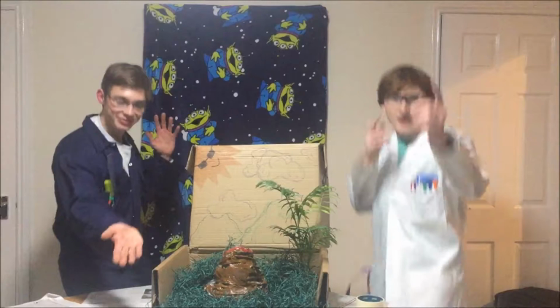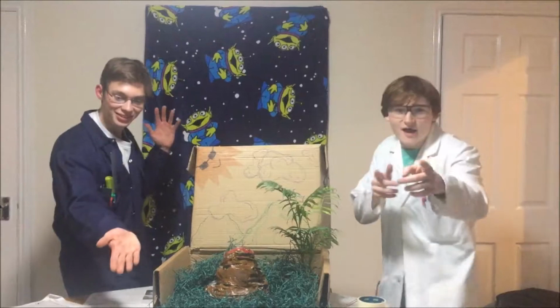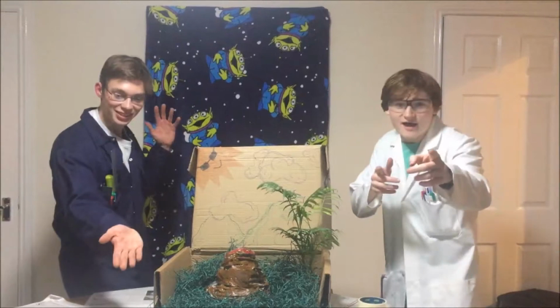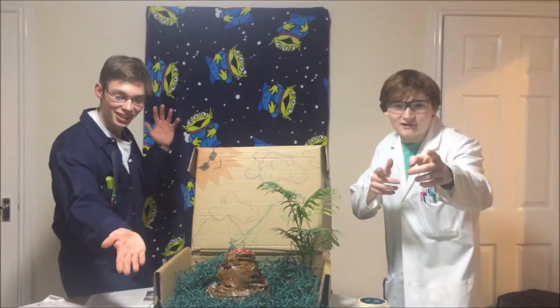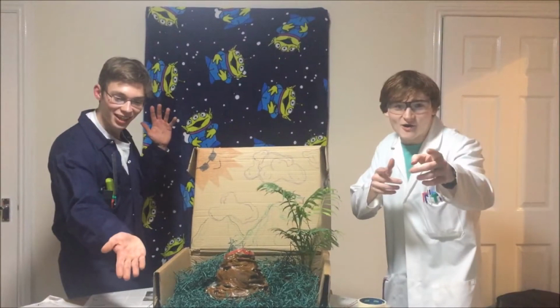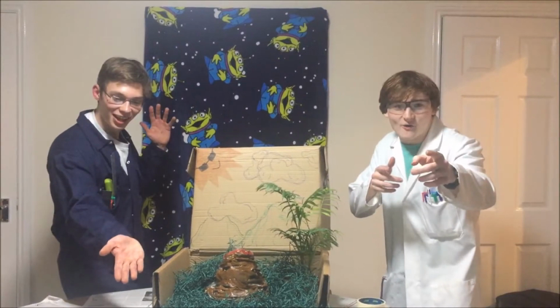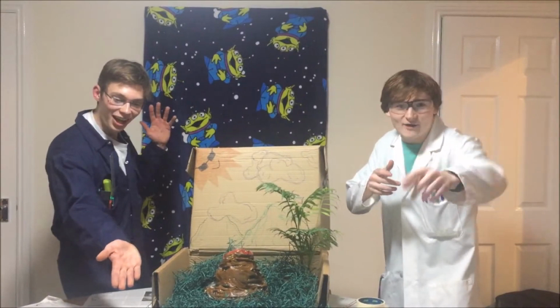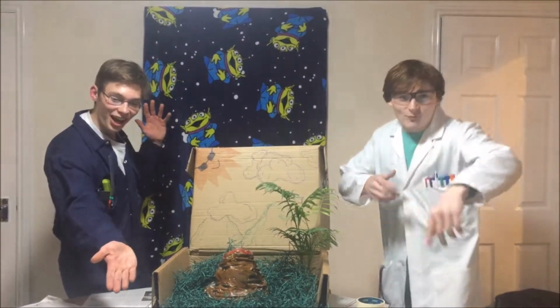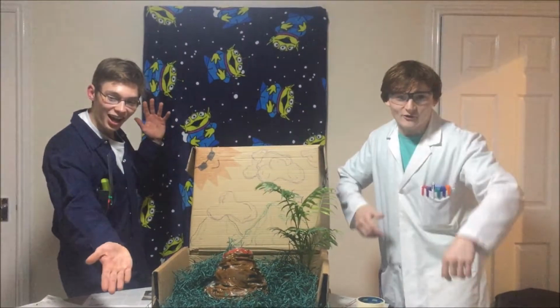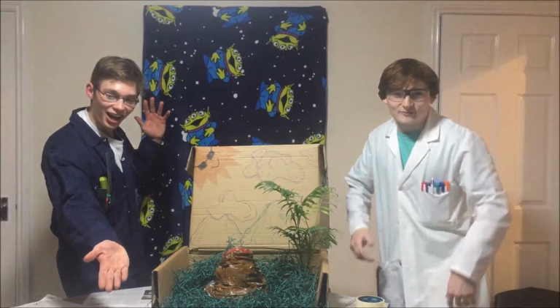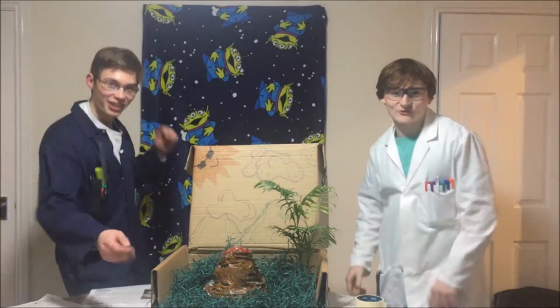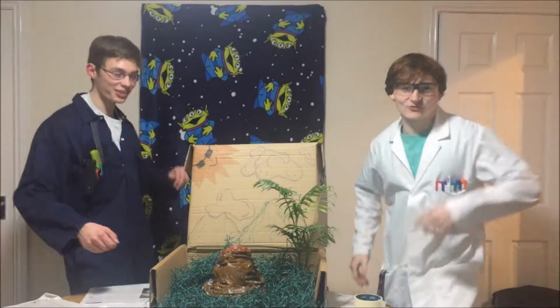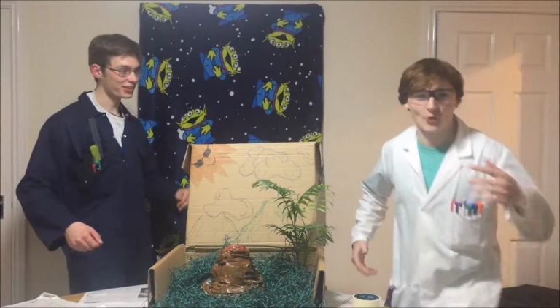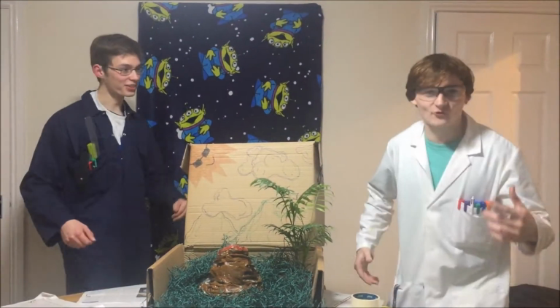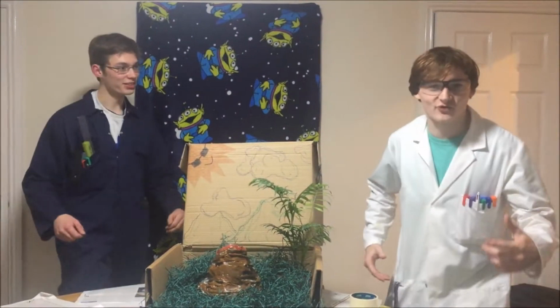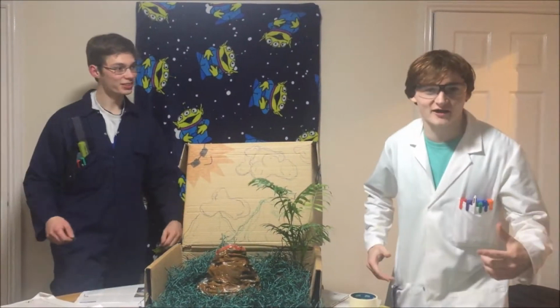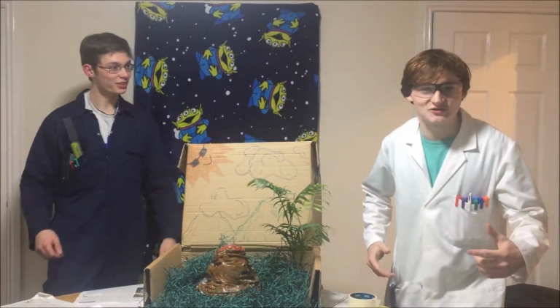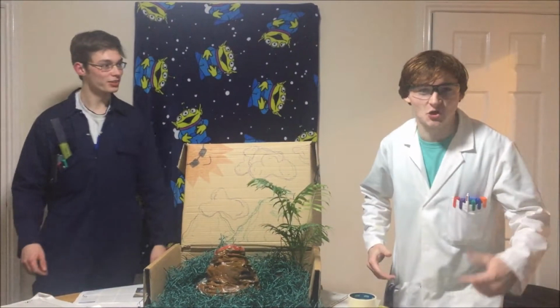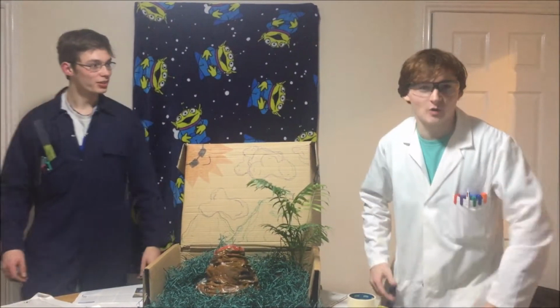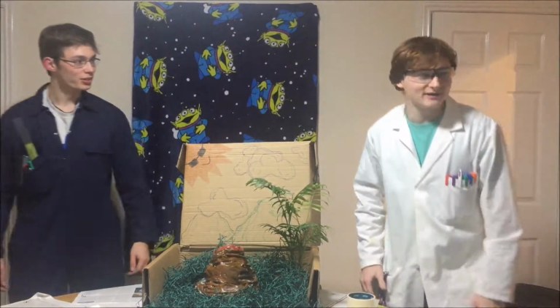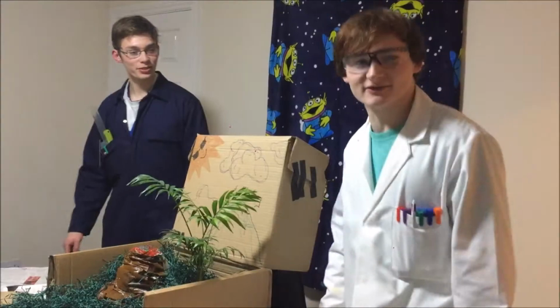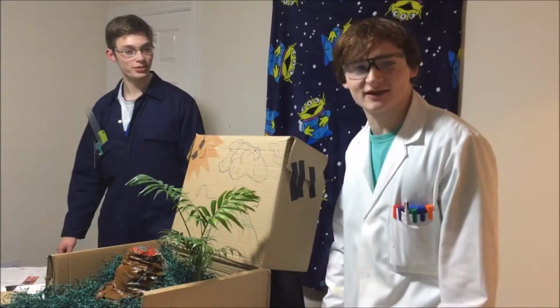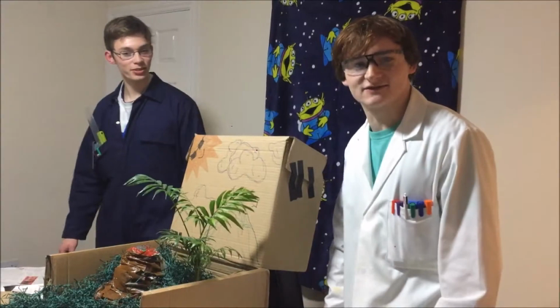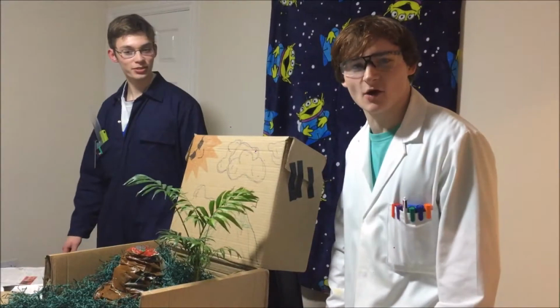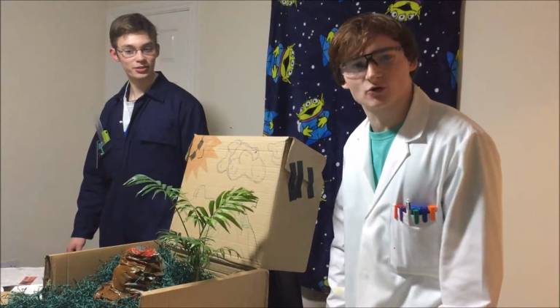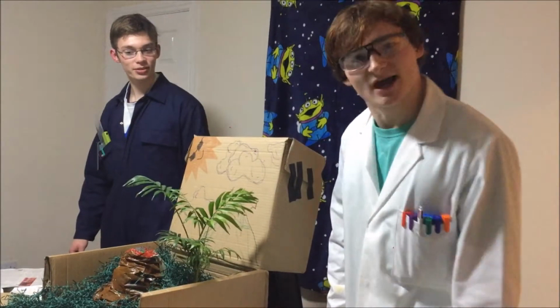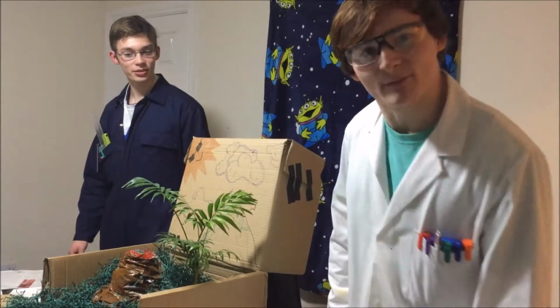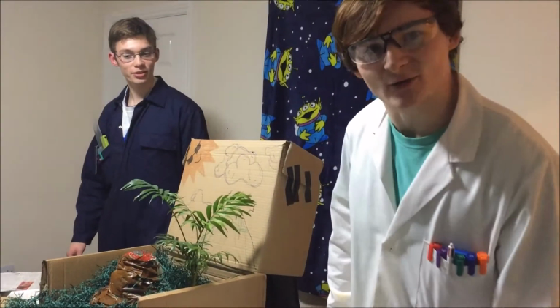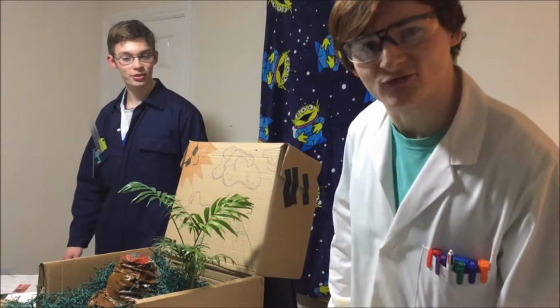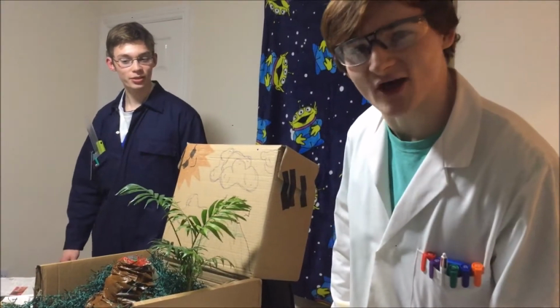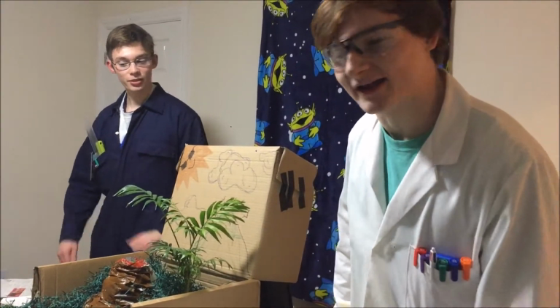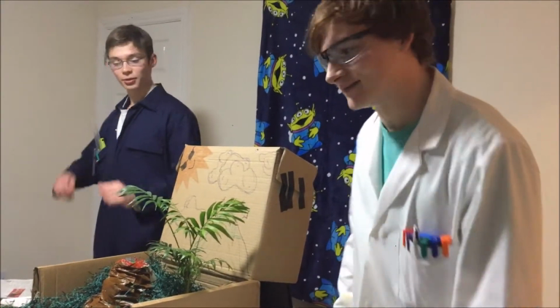Hello, and welcome to the Stokes Science Show. Let's get stoked about science.